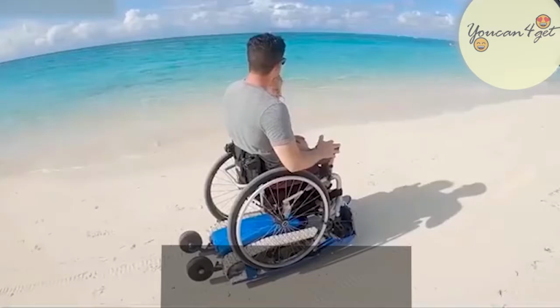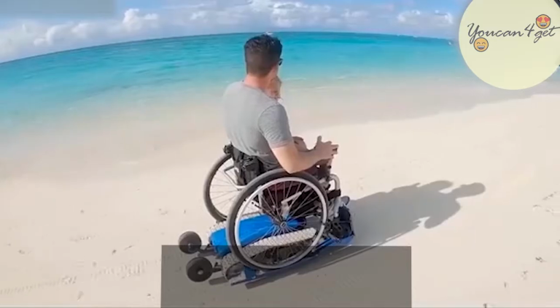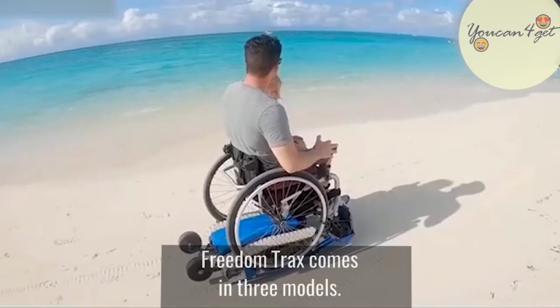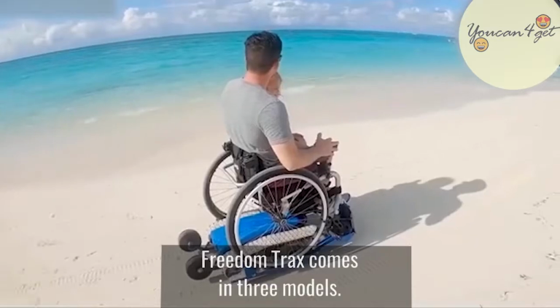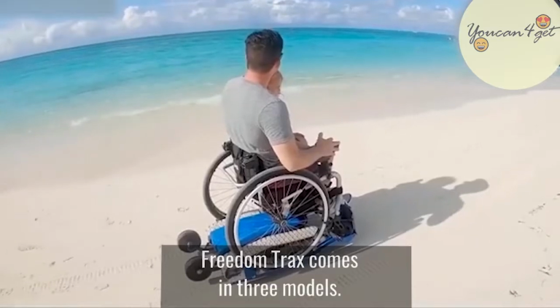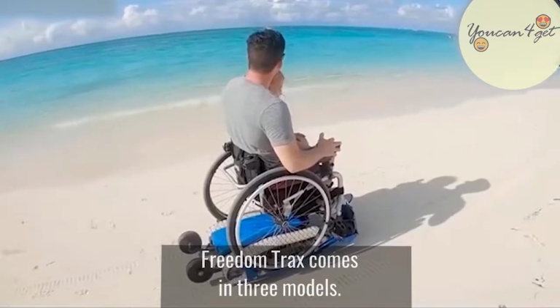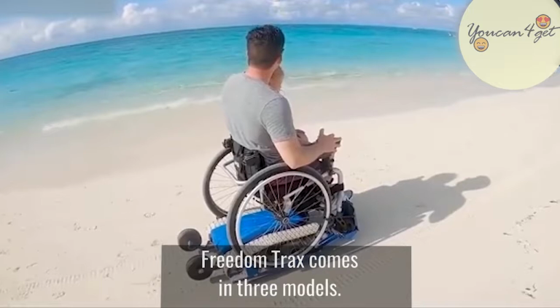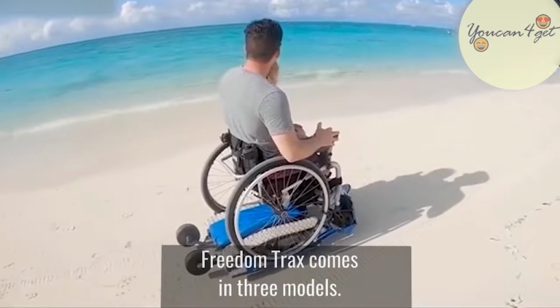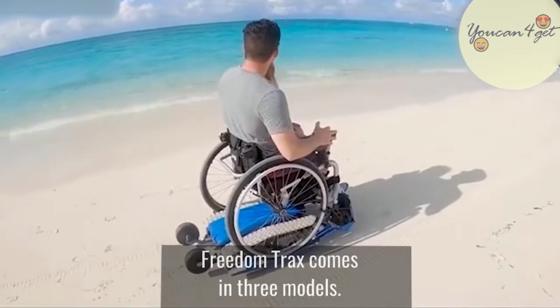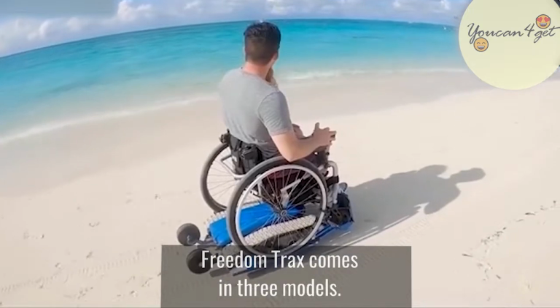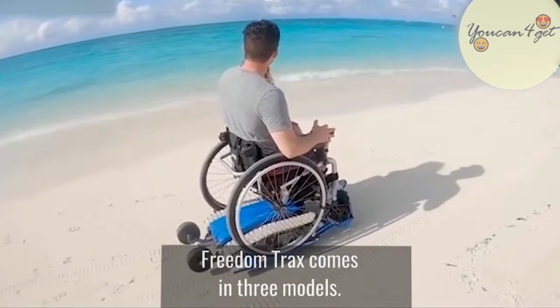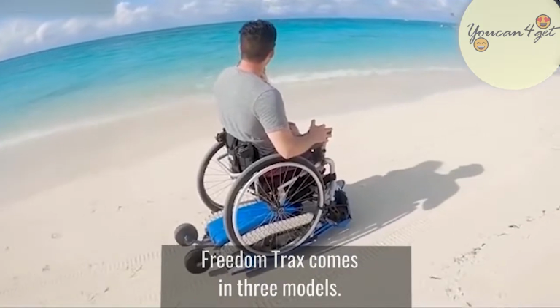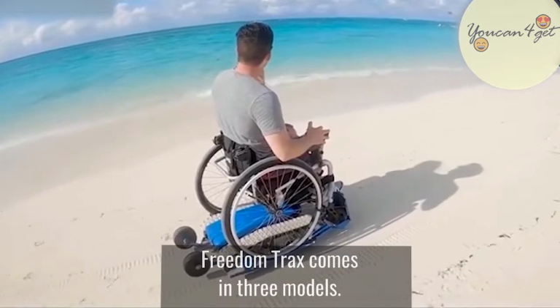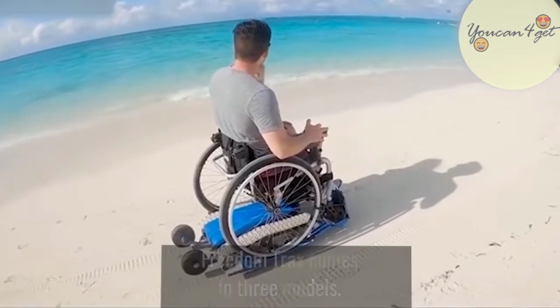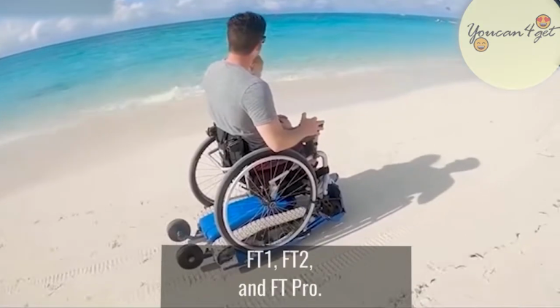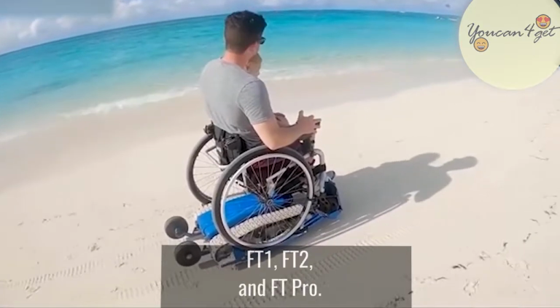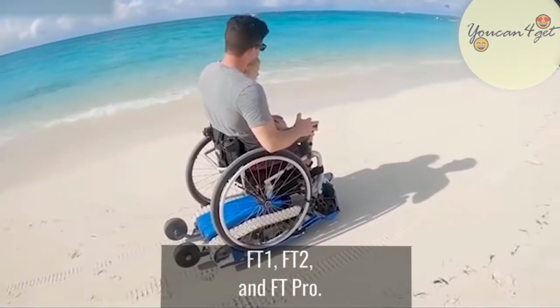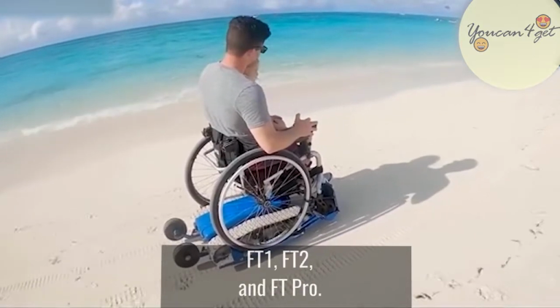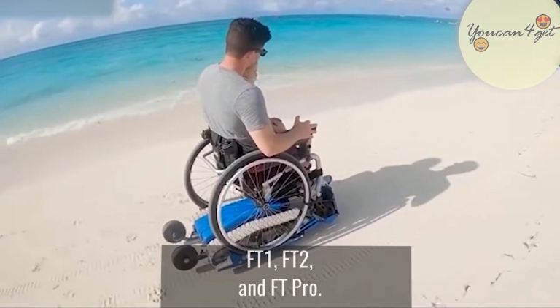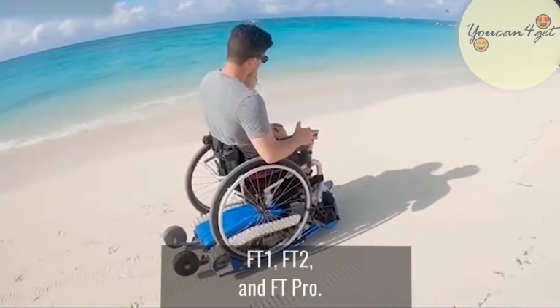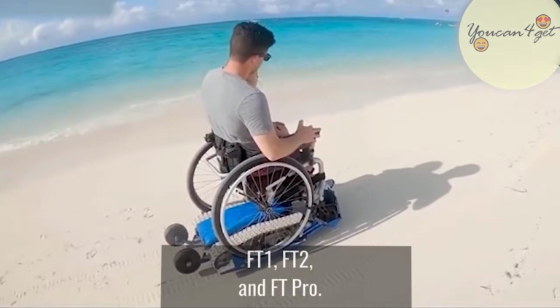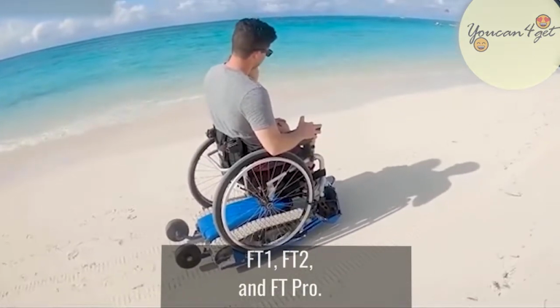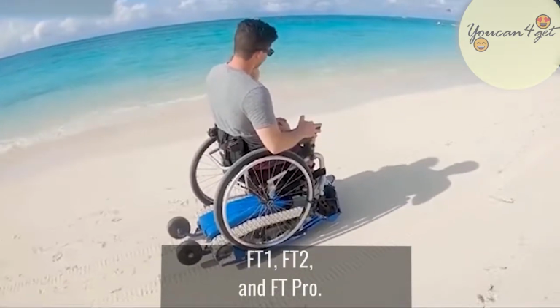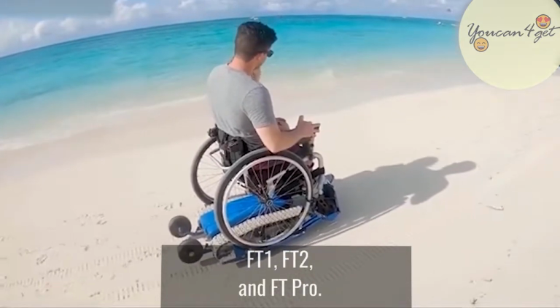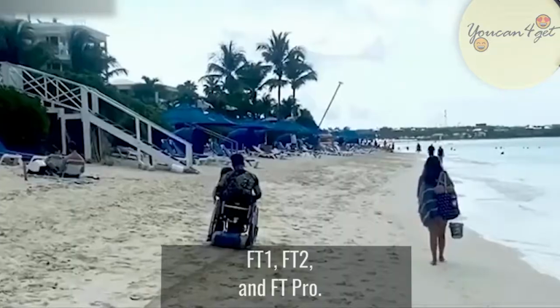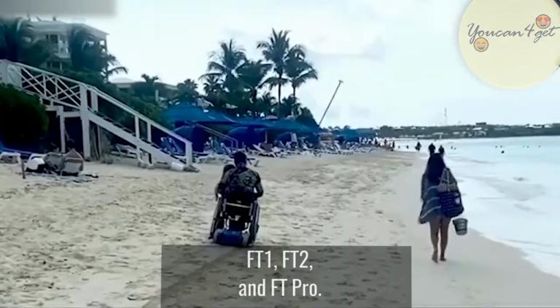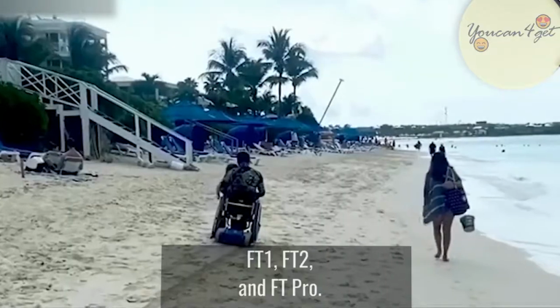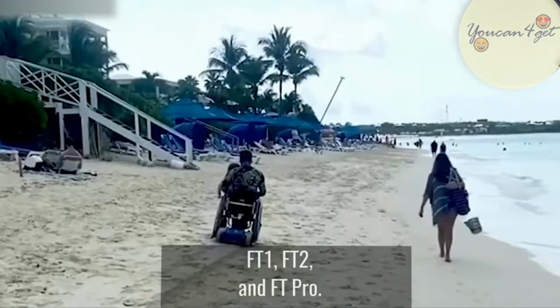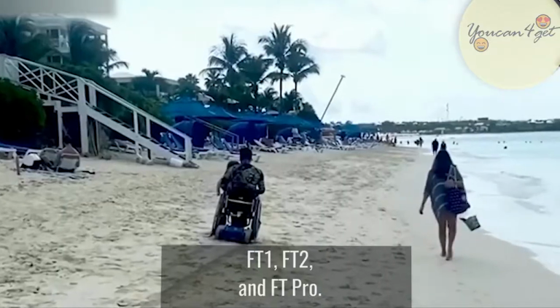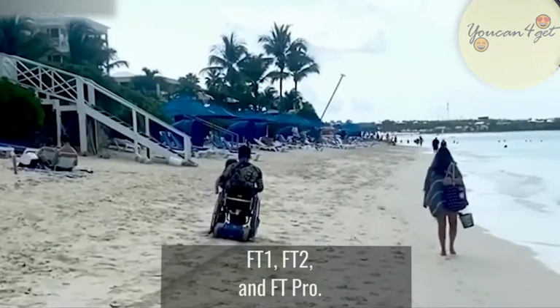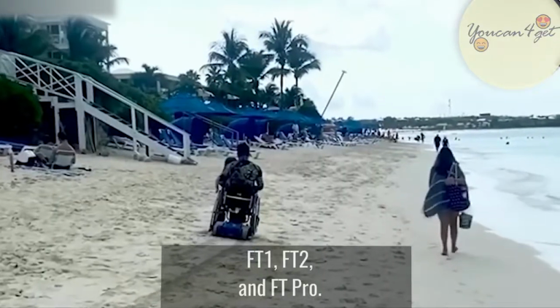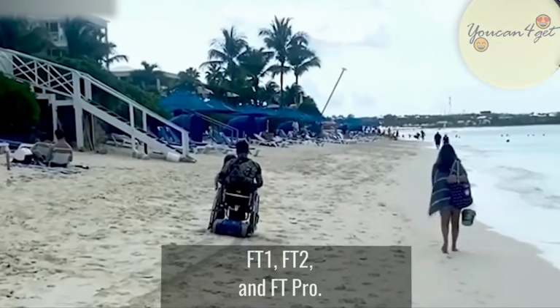Freedom Tracks comes in three different models: FT1, FT2, and FT Pro.